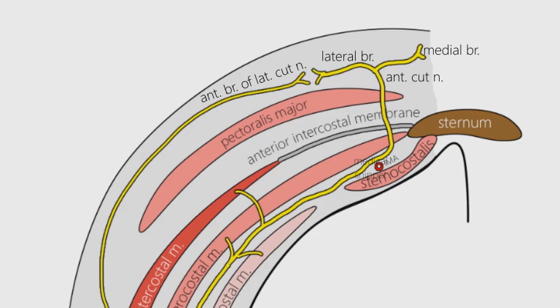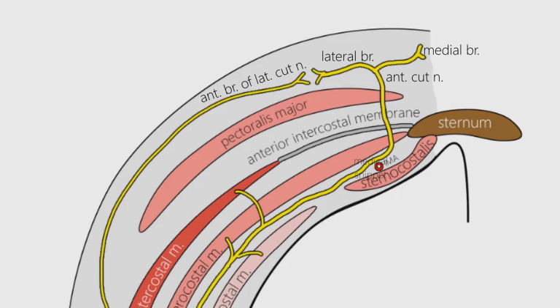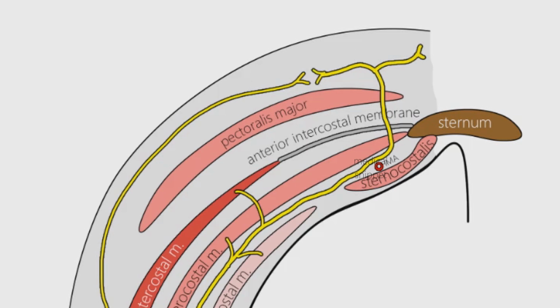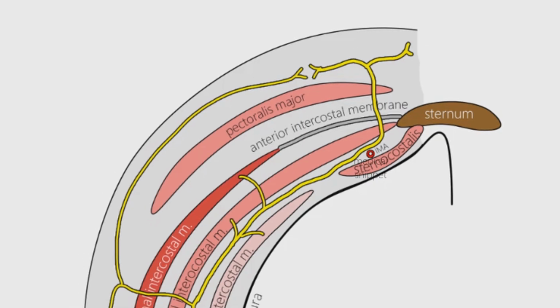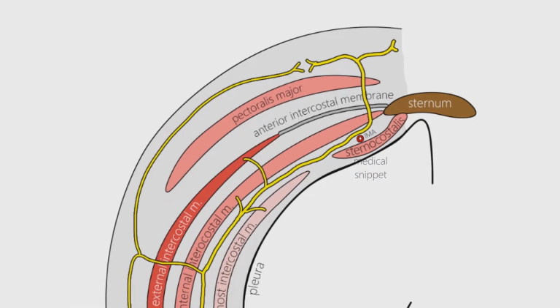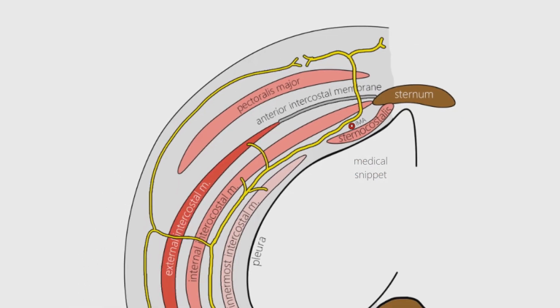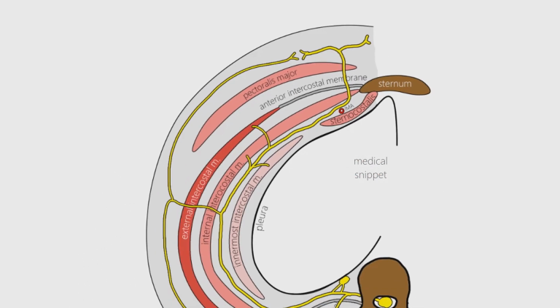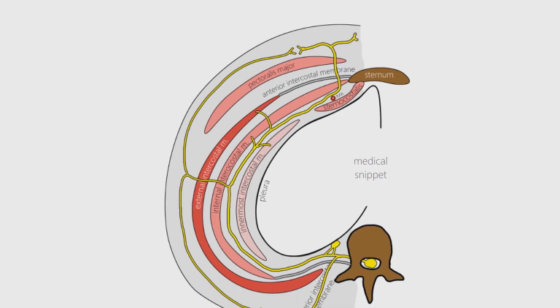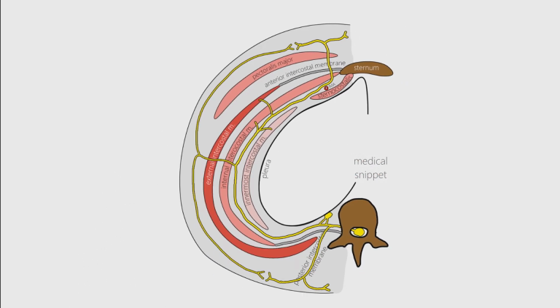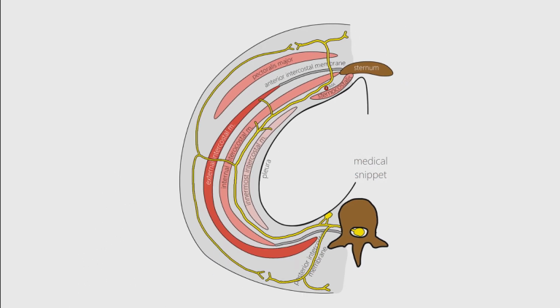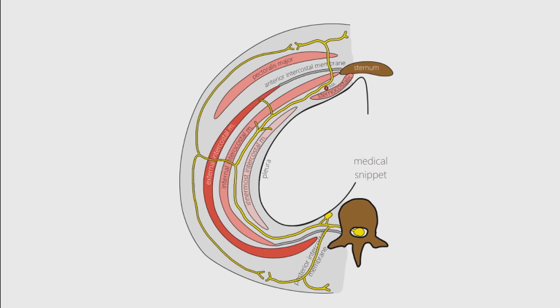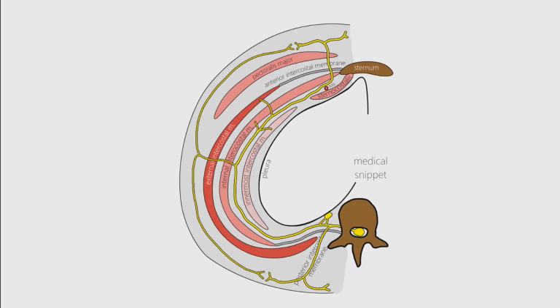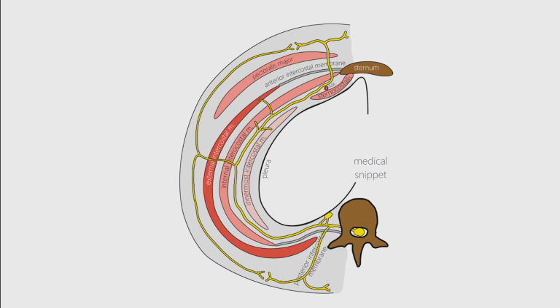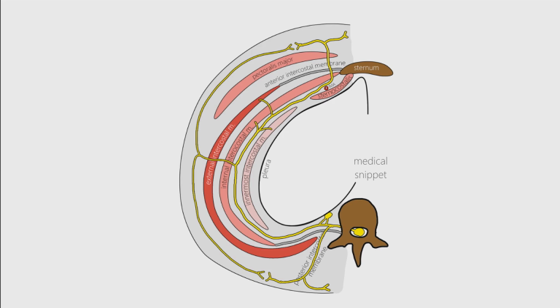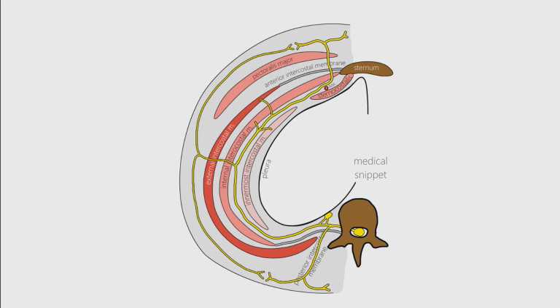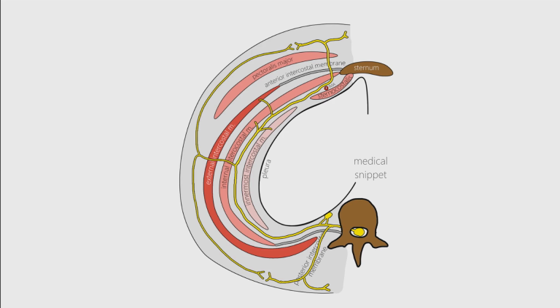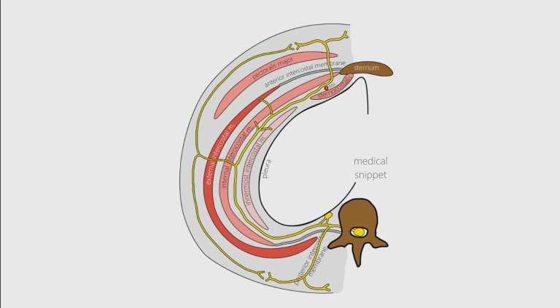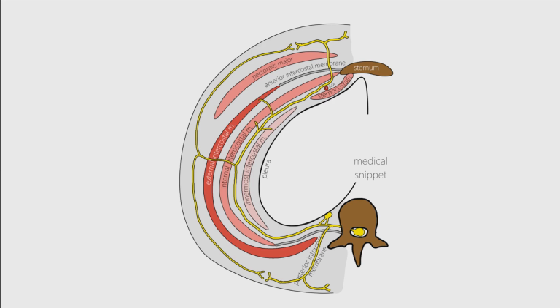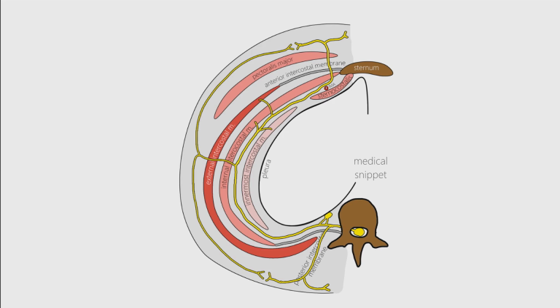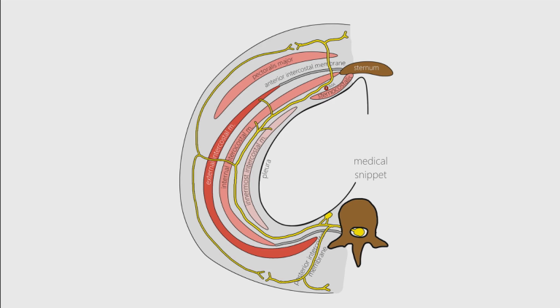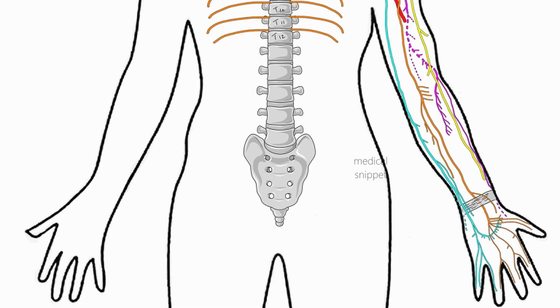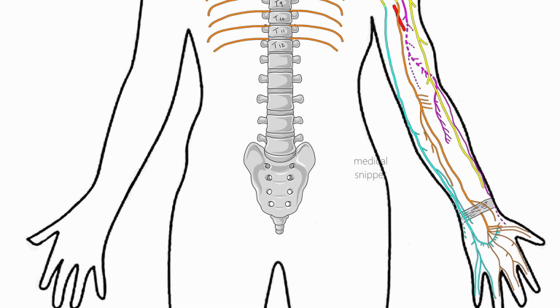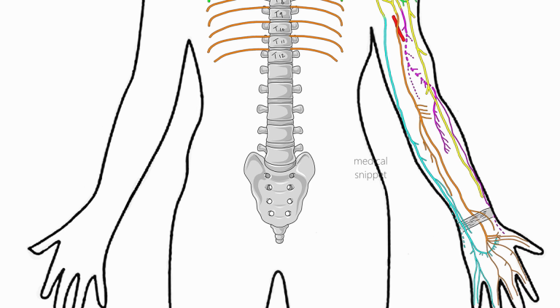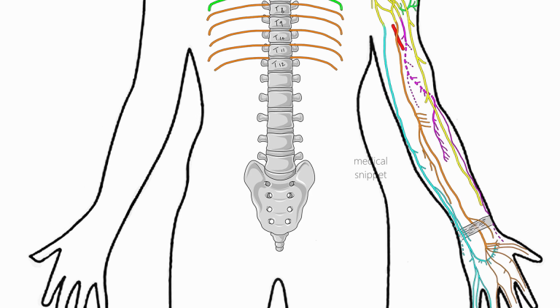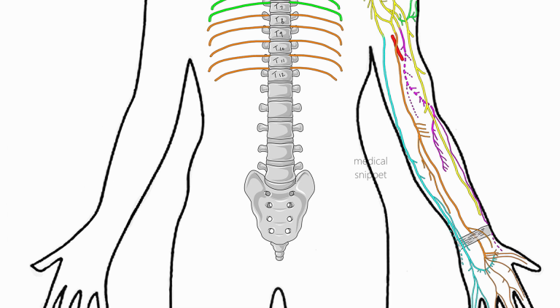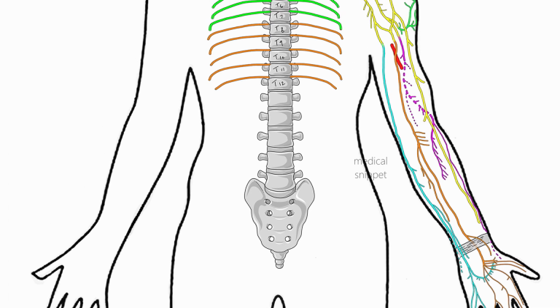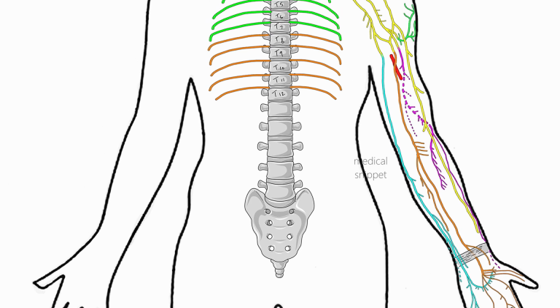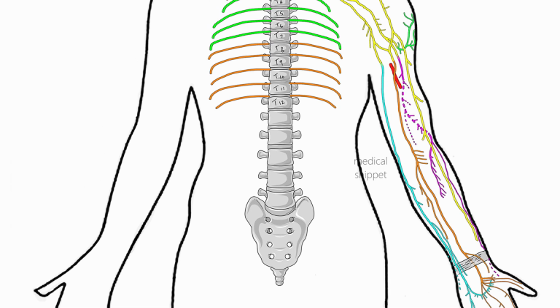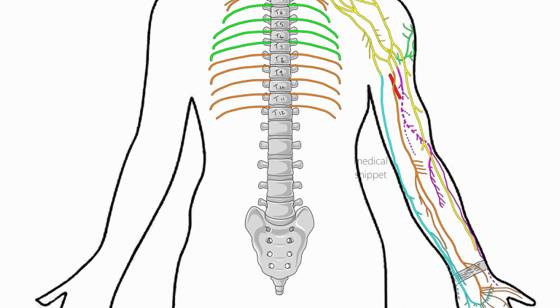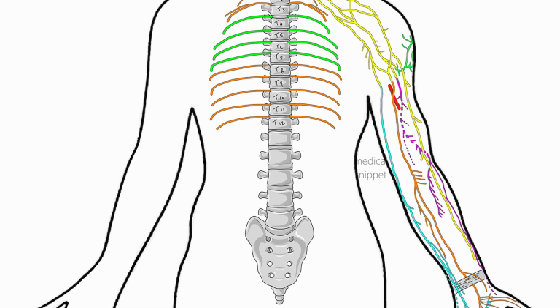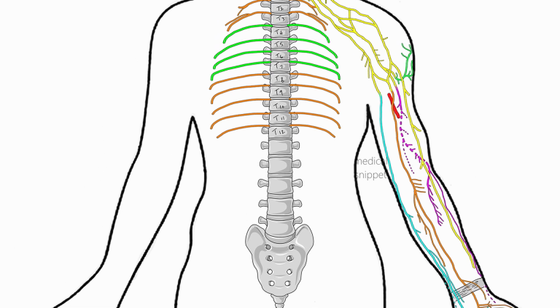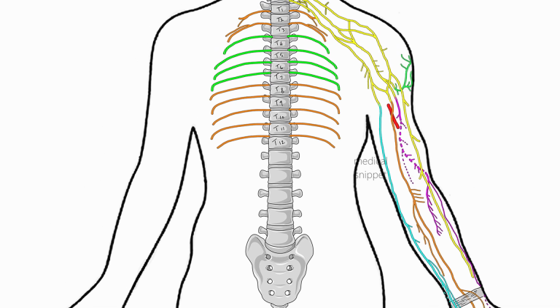Thus we complete the discussion on the intercostal nerves. Hope the video was helpful.